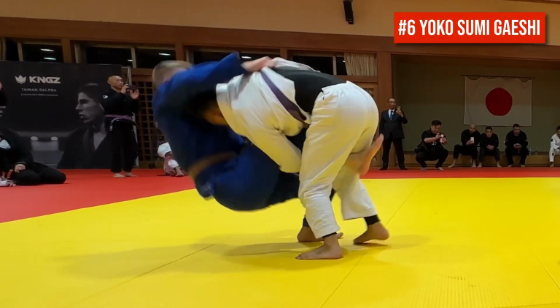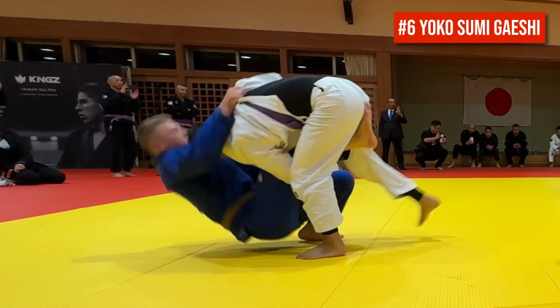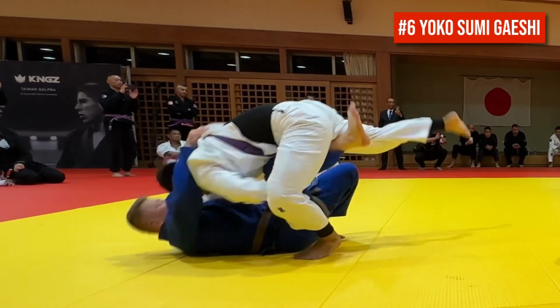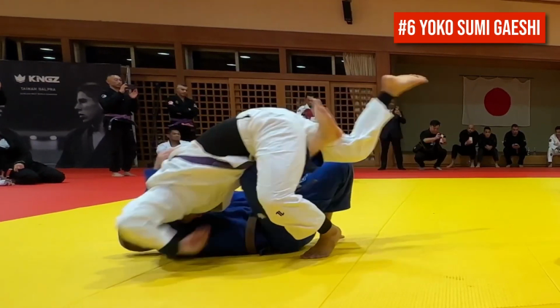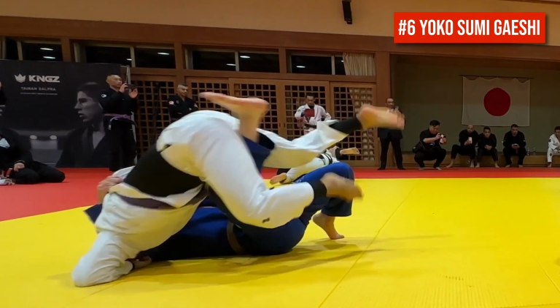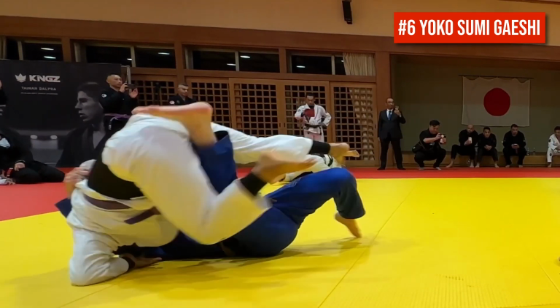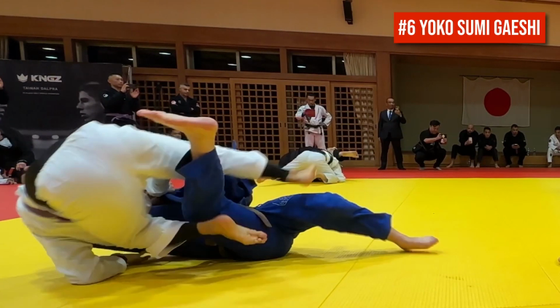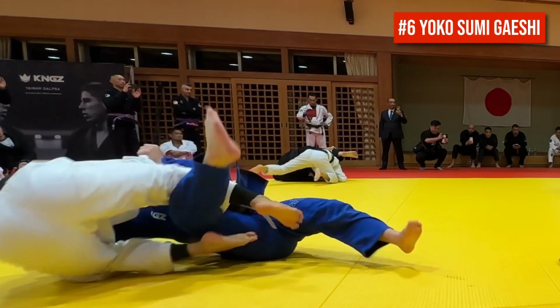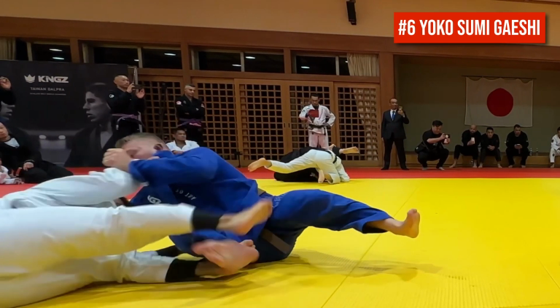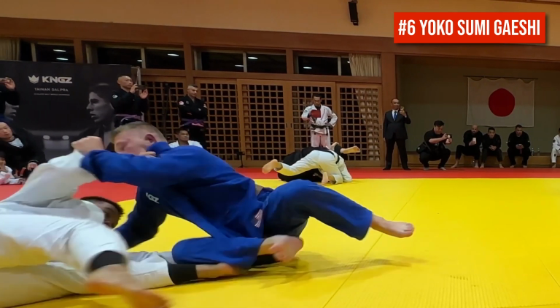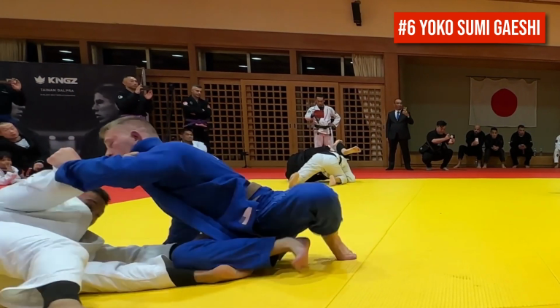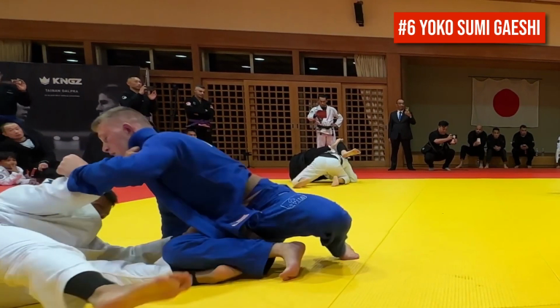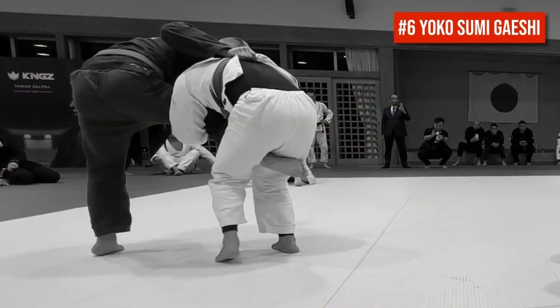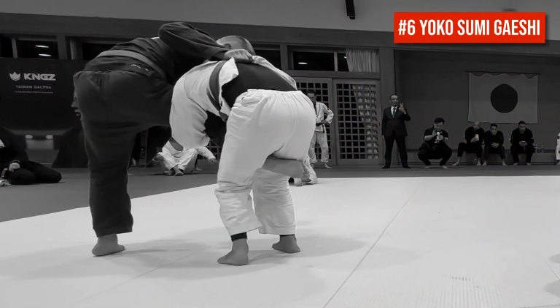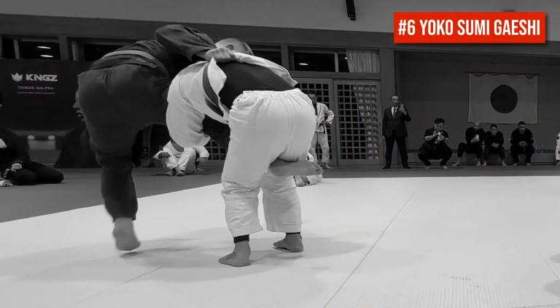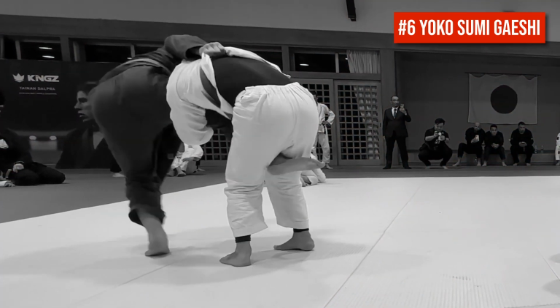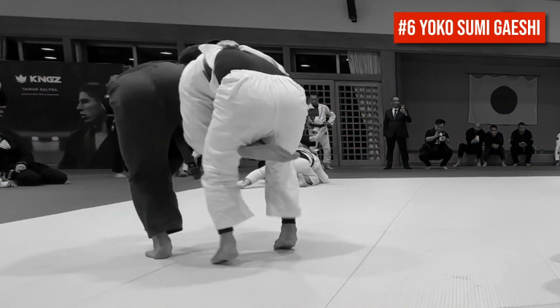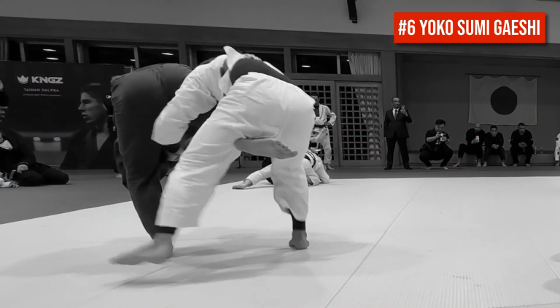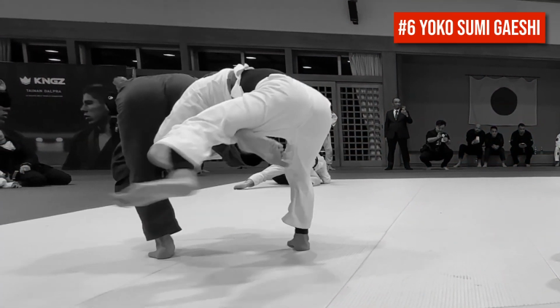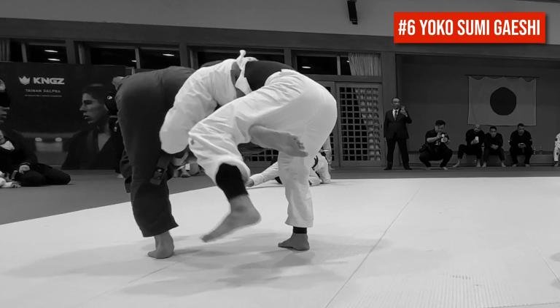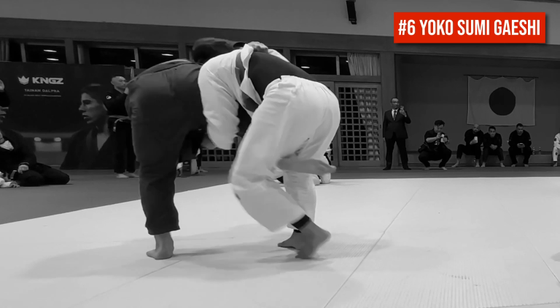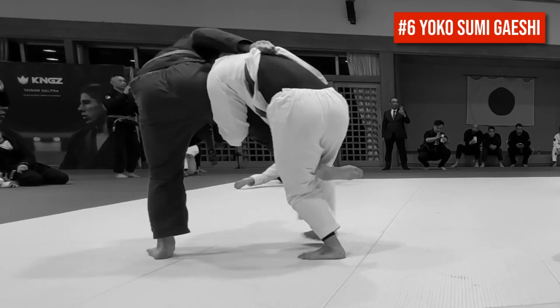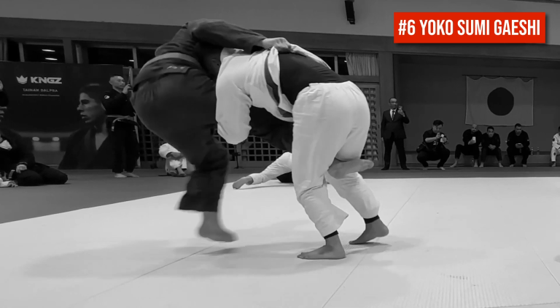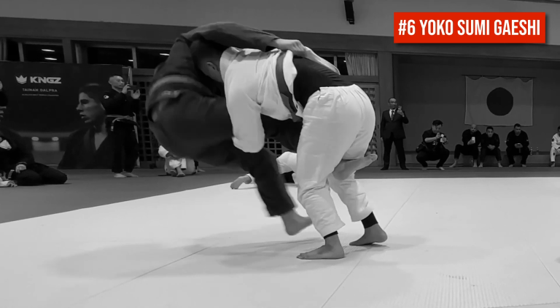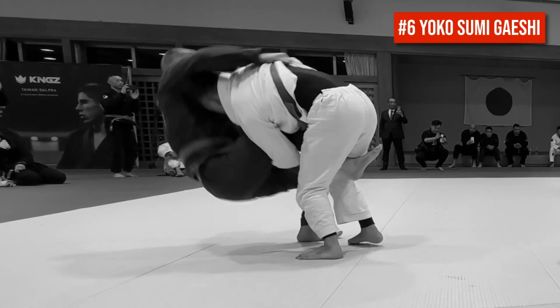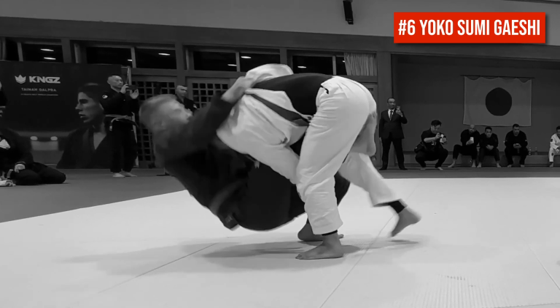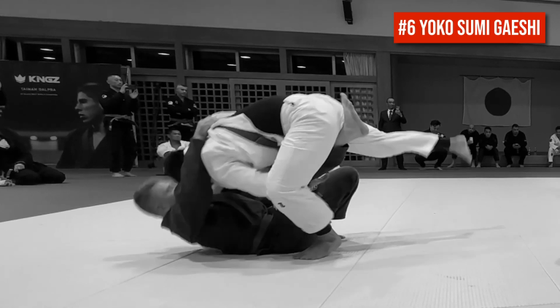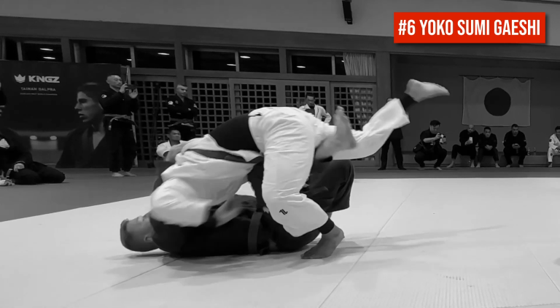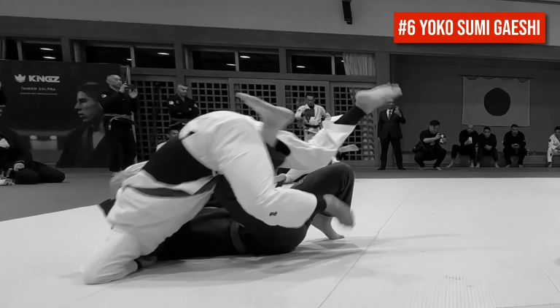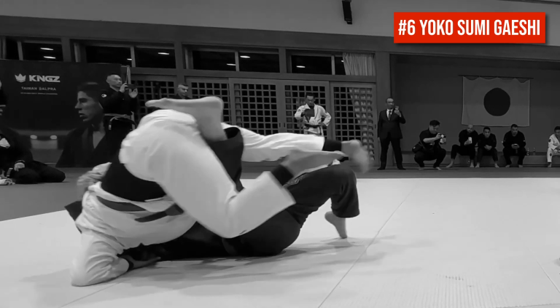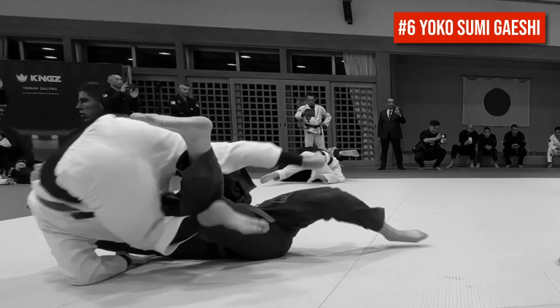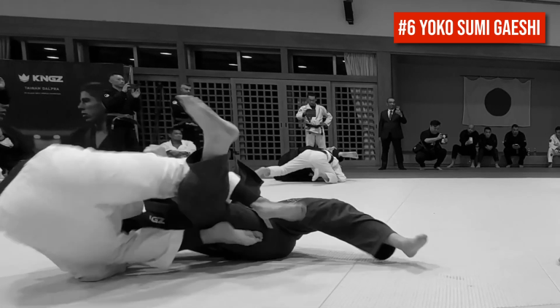Did you catch that? Cole fakes an Uchimata to create Kuzushi, or off balancing, and then hops into the Sumigashi. Beautiful.